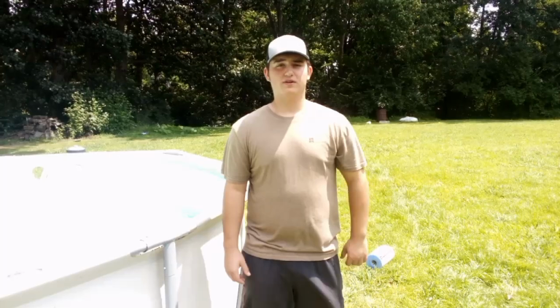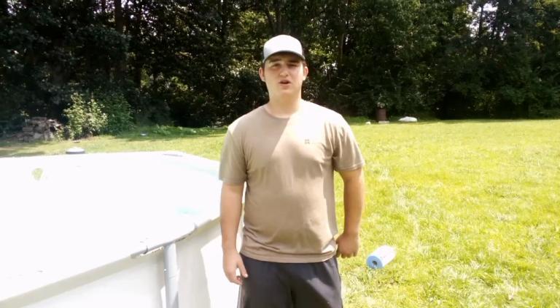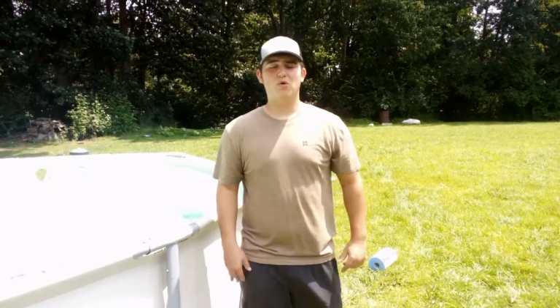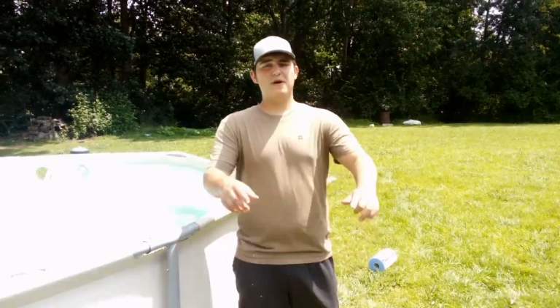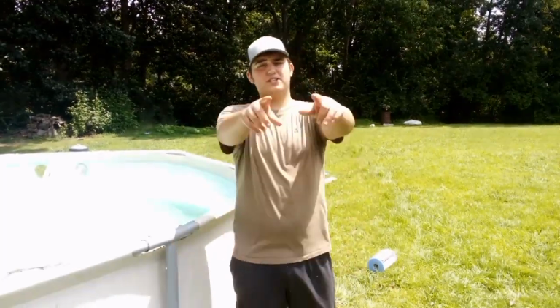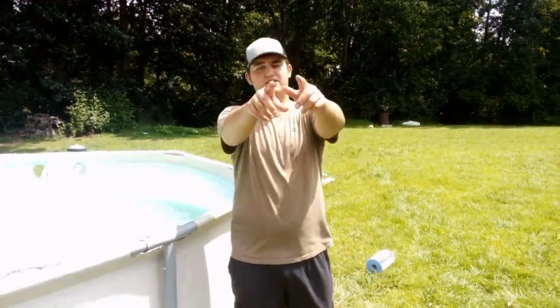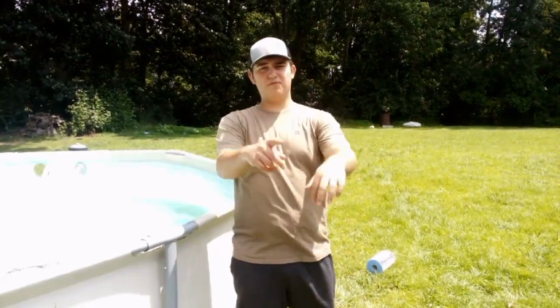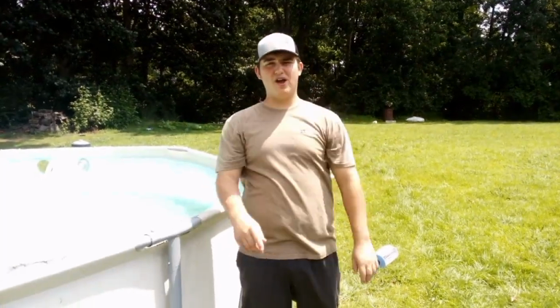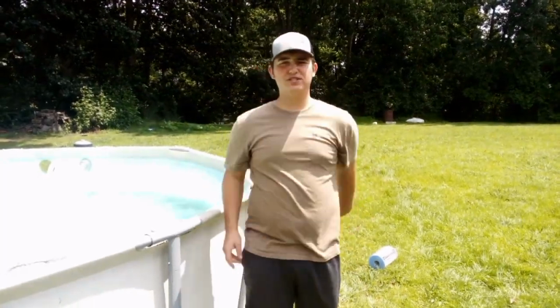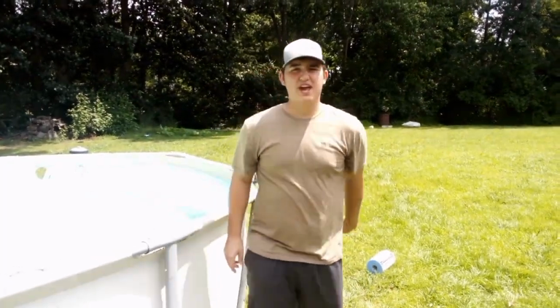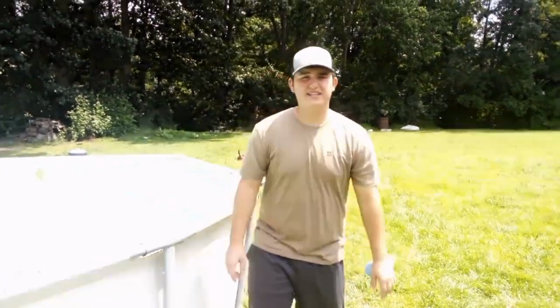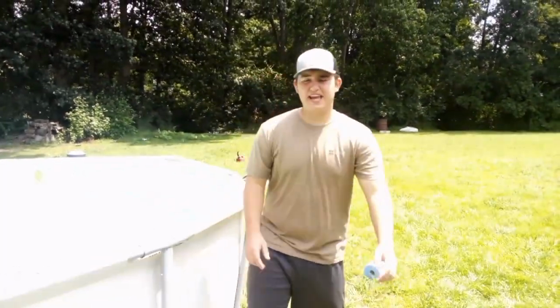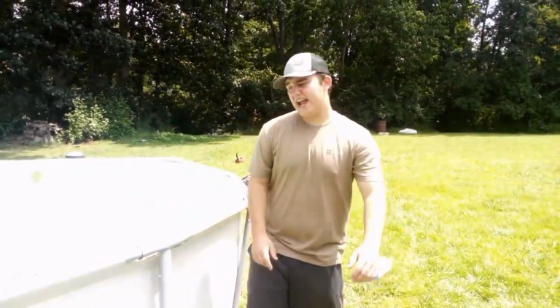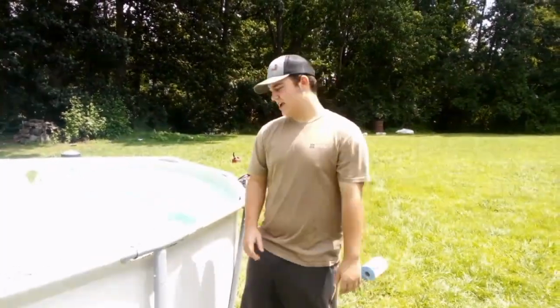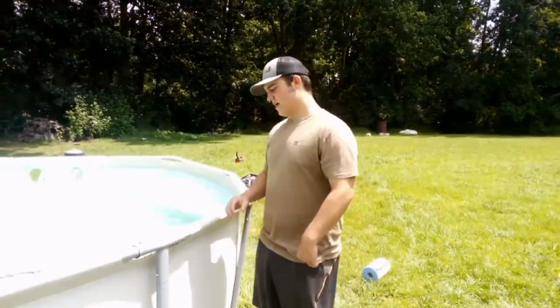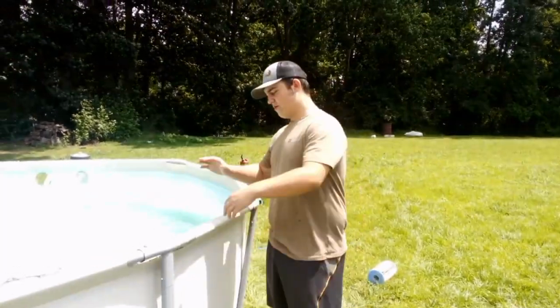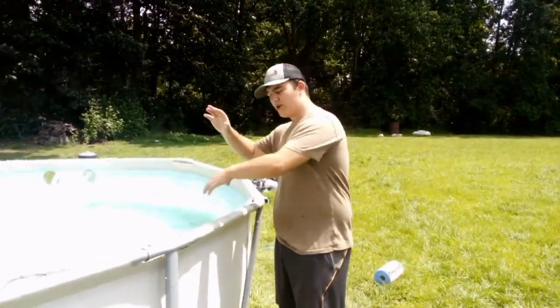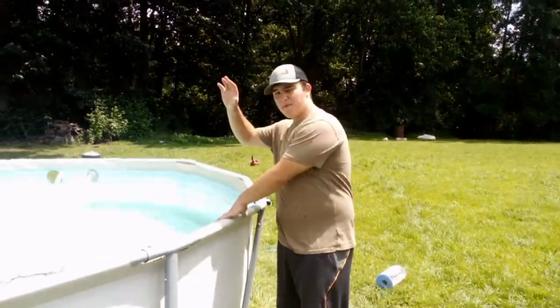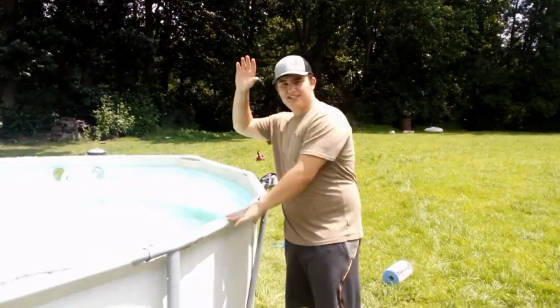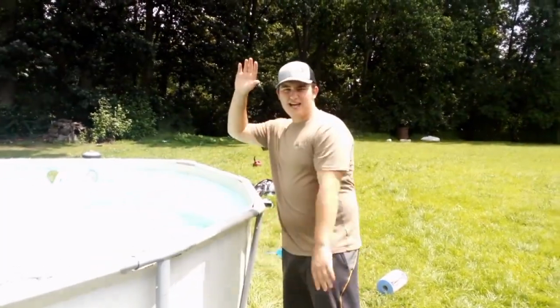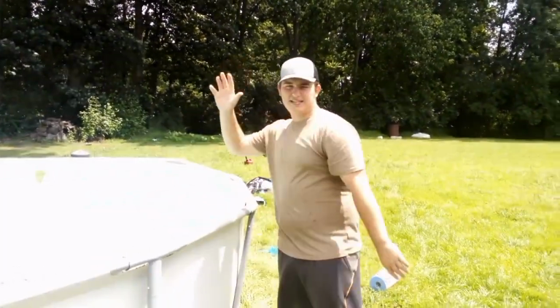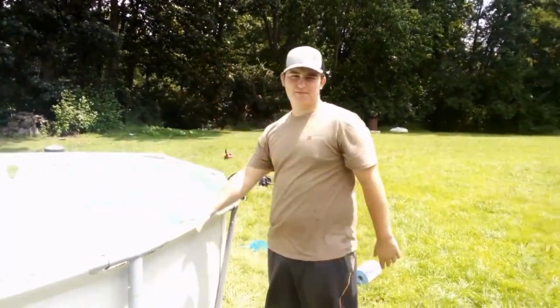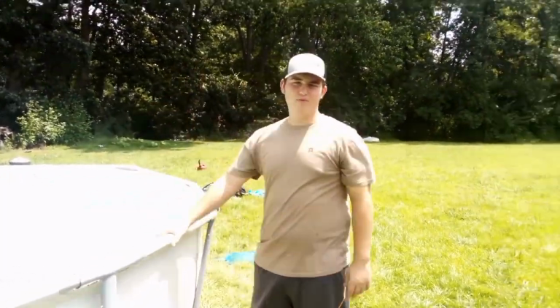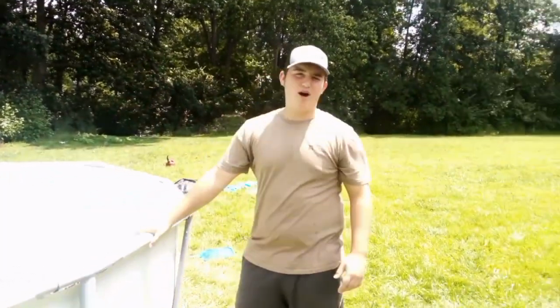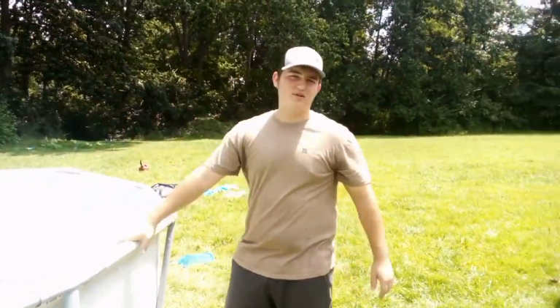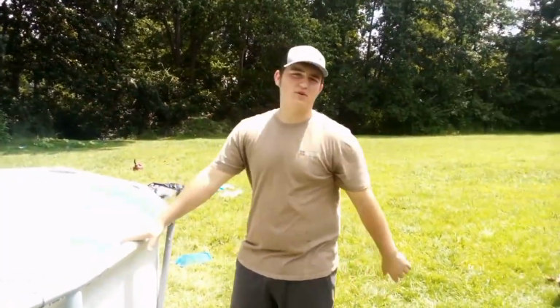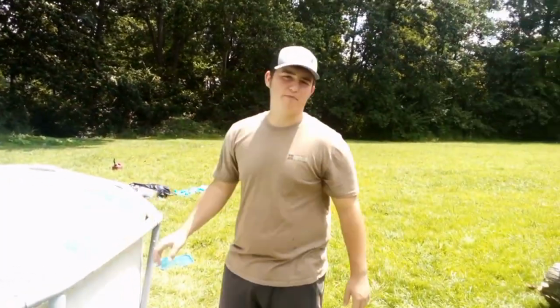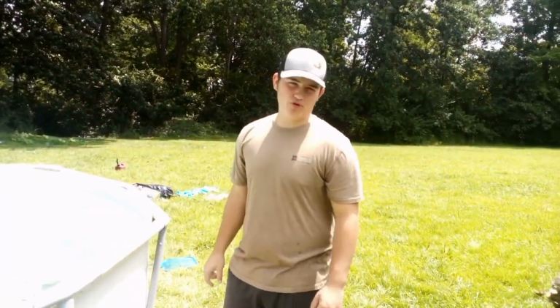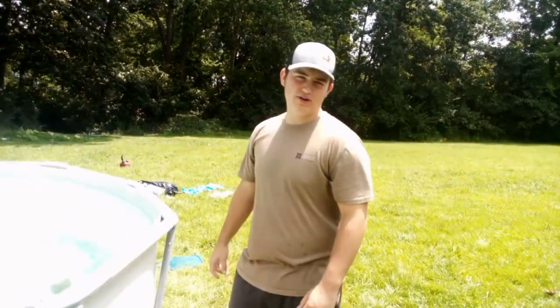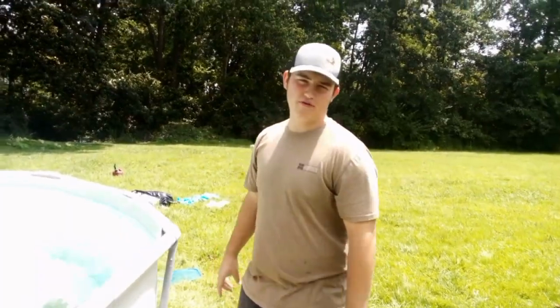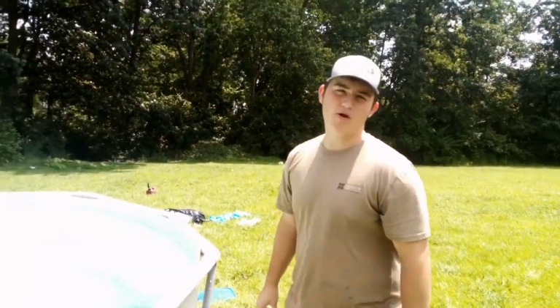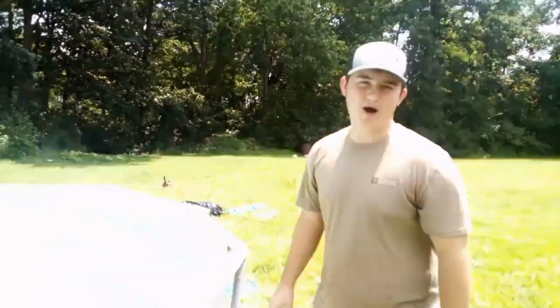Welcome back to the Turner Bros, and today we're gonna be stocking this cool pond with some bluegill from our pond.